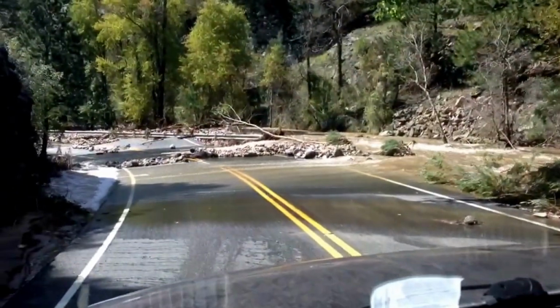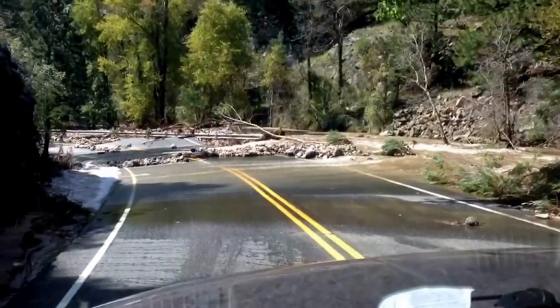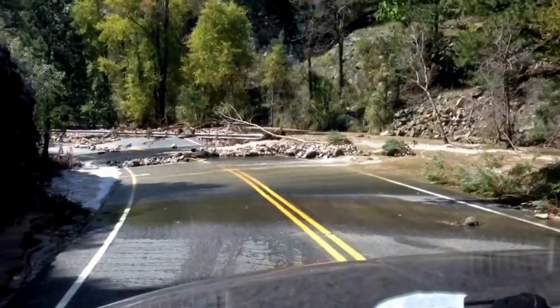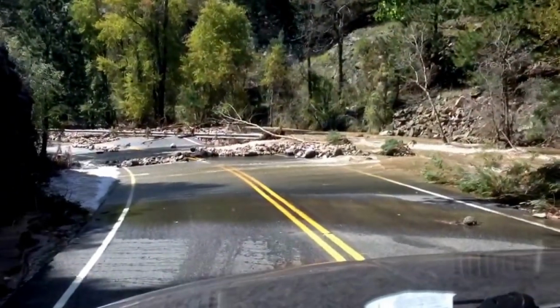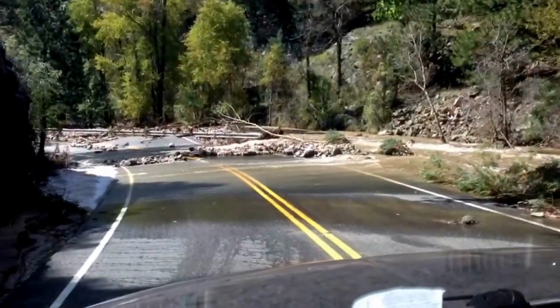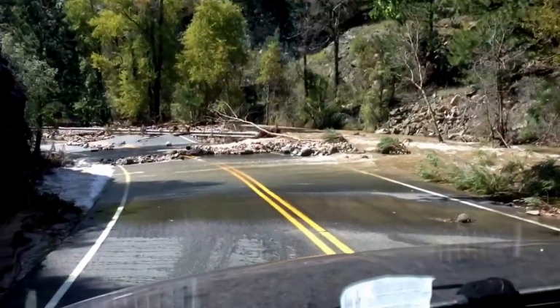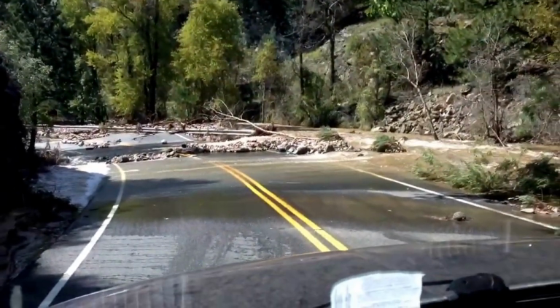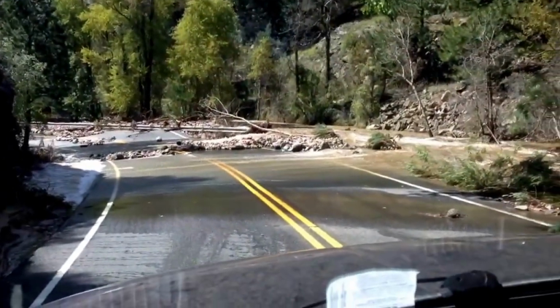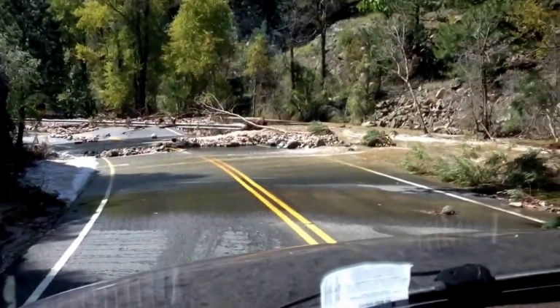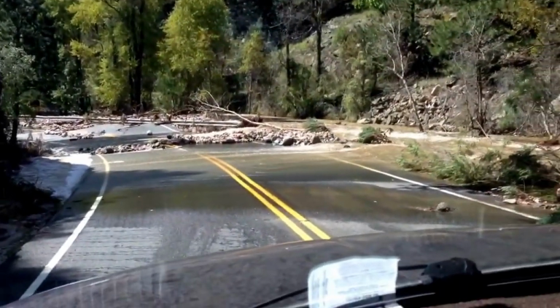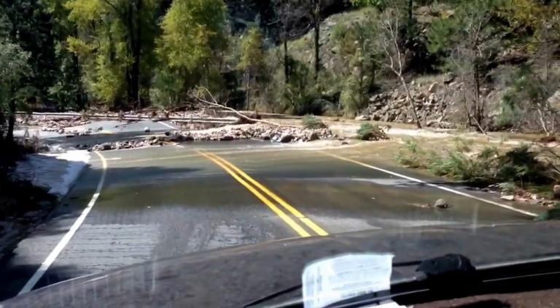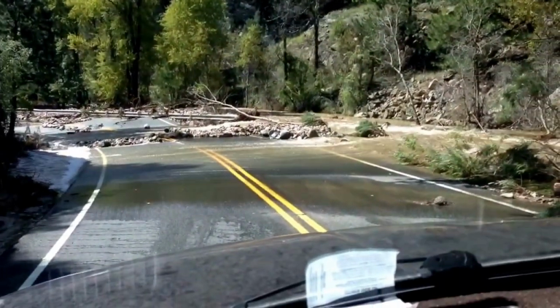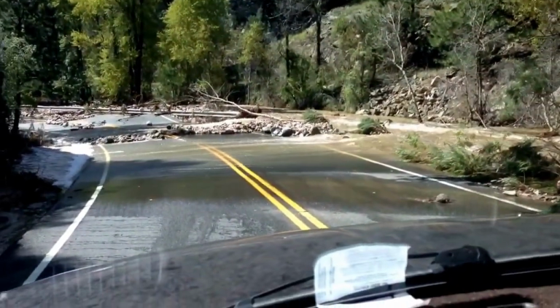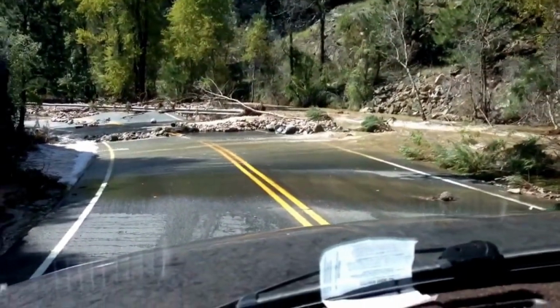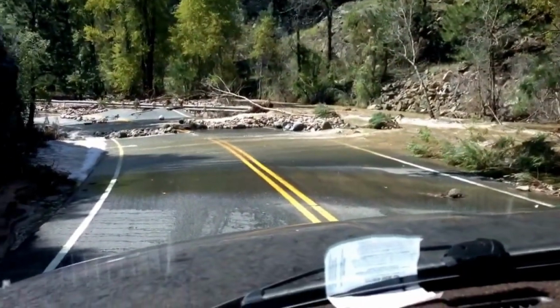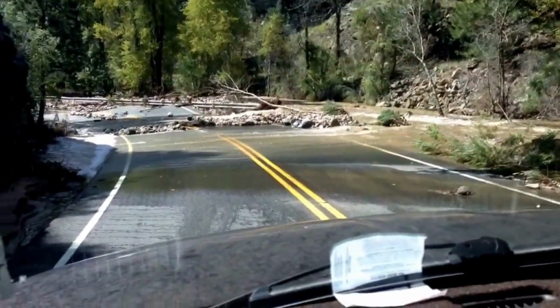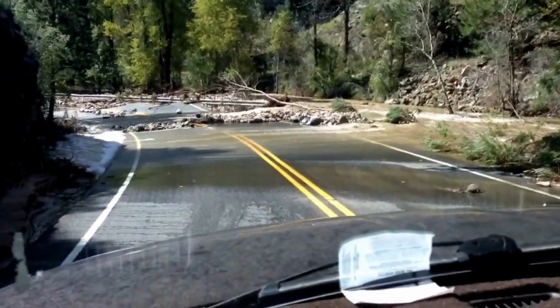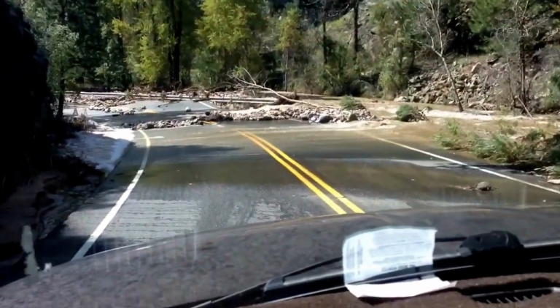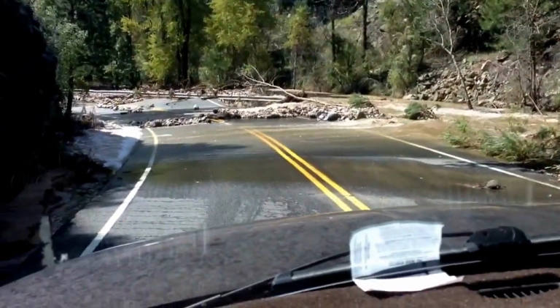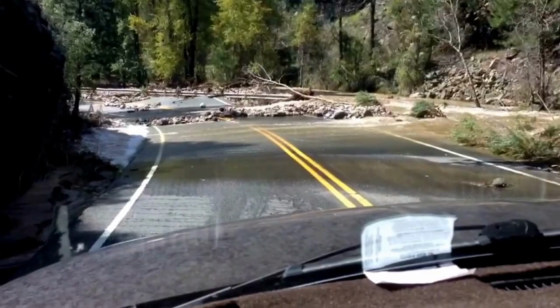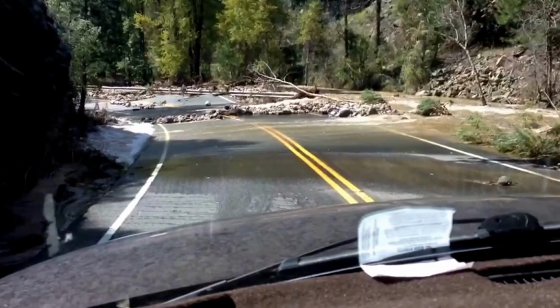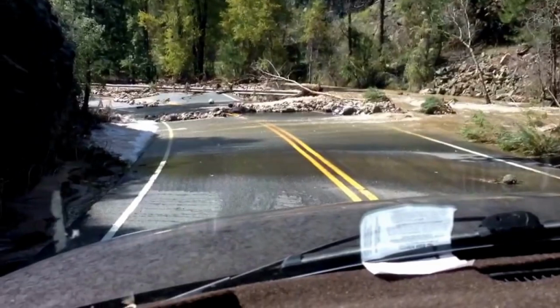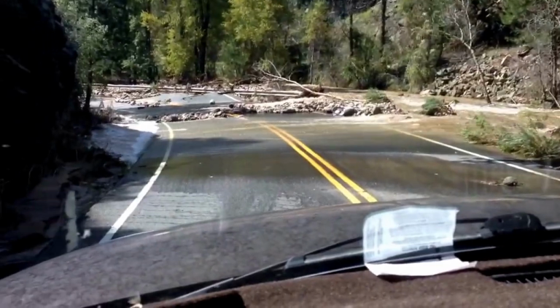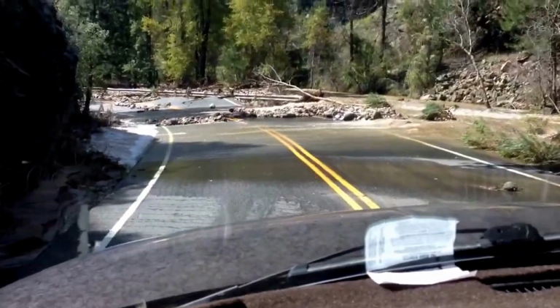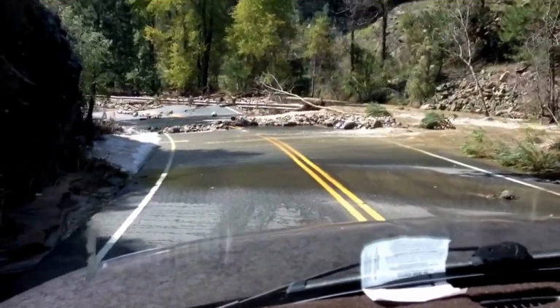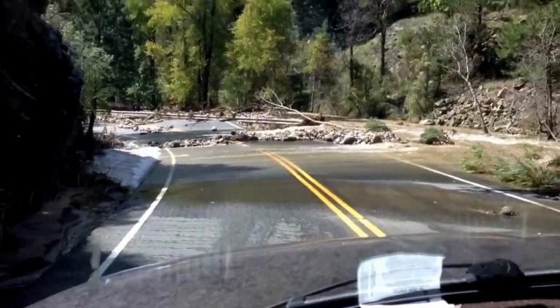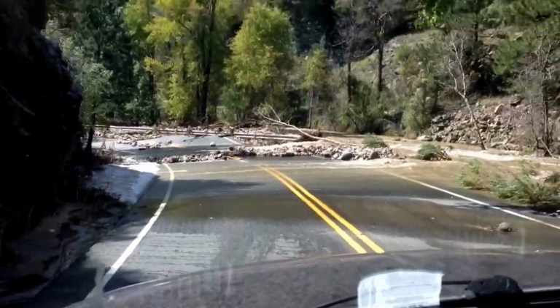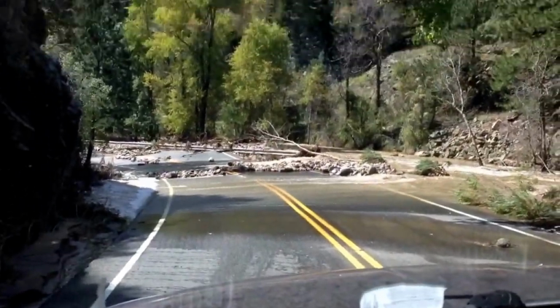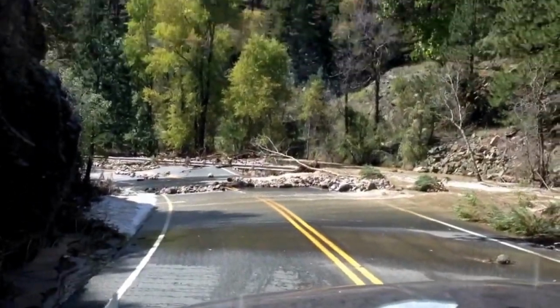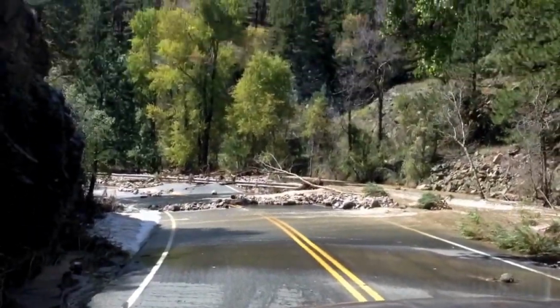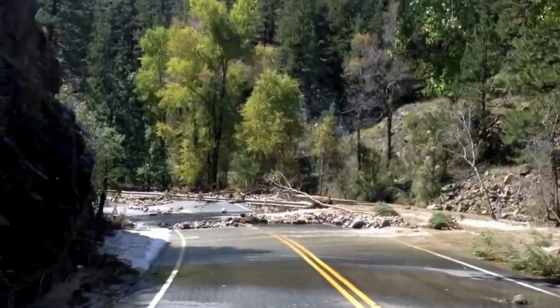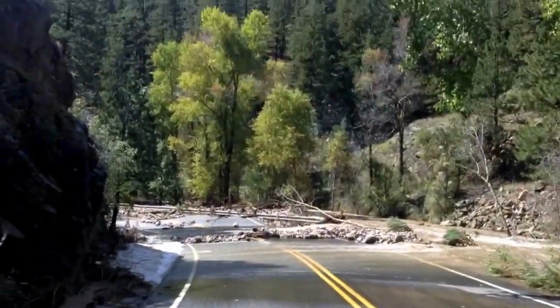The road actually, believe it or not, looks to be in better condition than I thought it would be in.